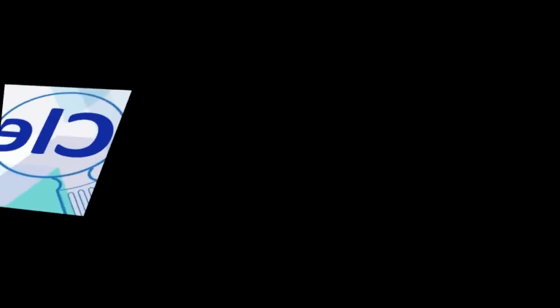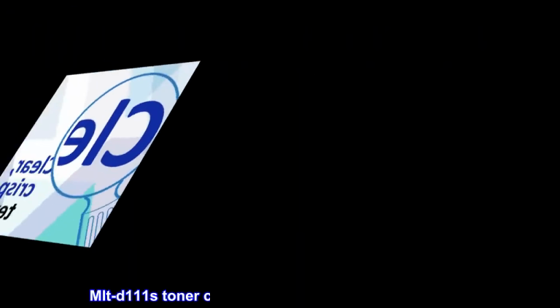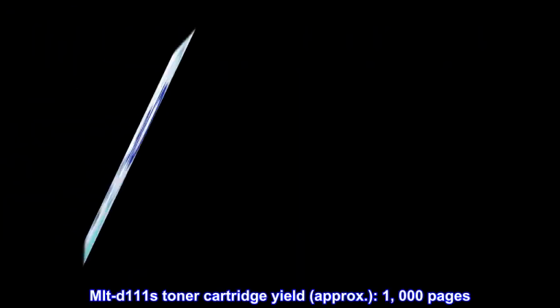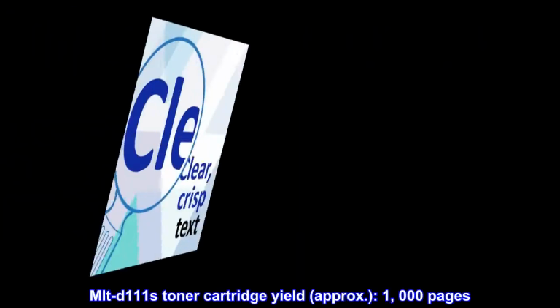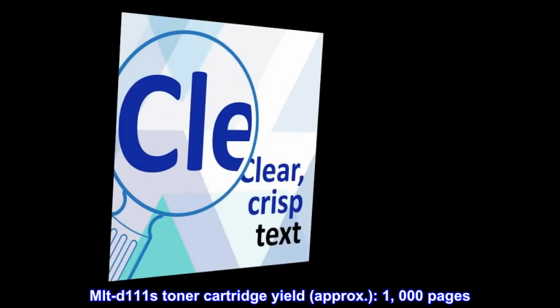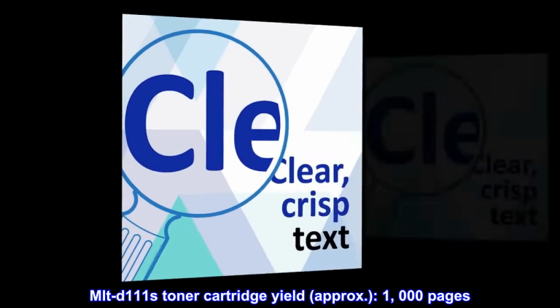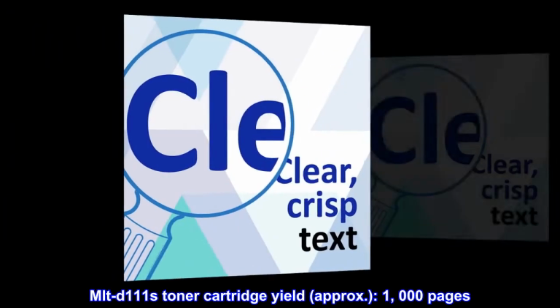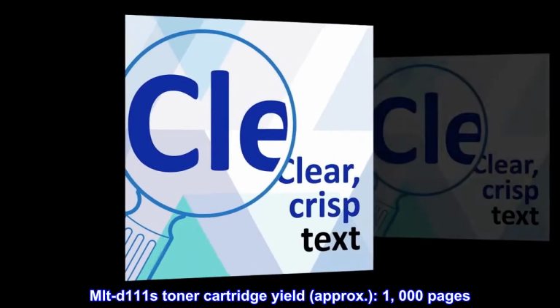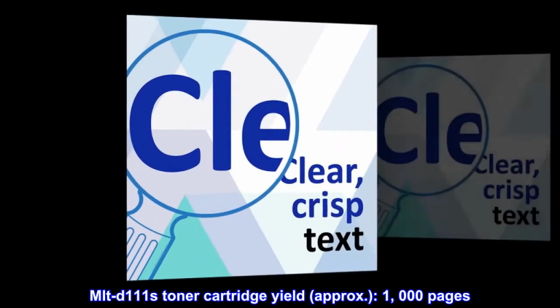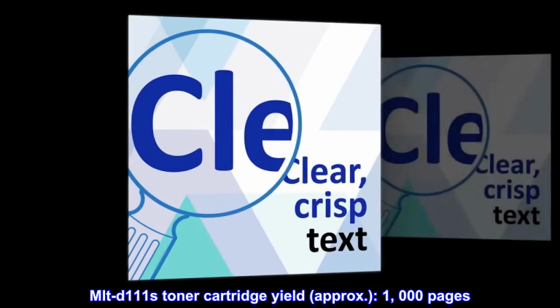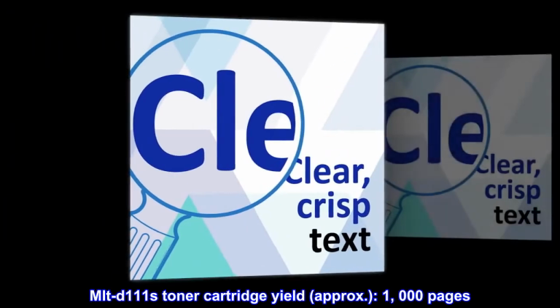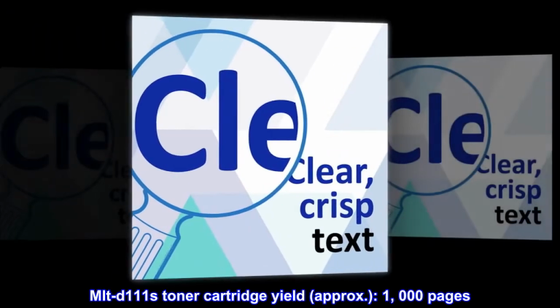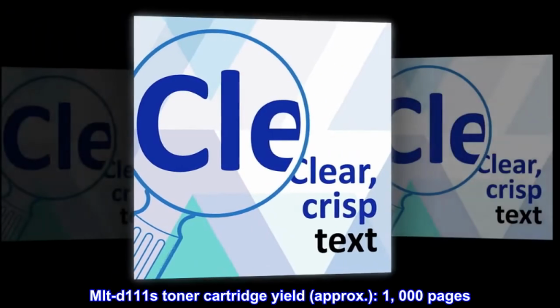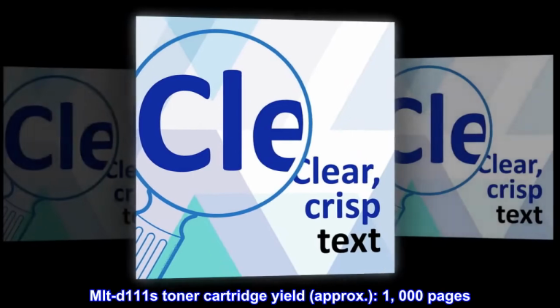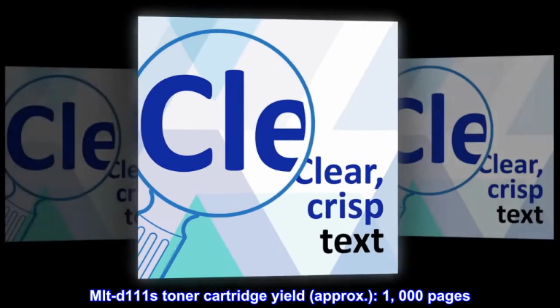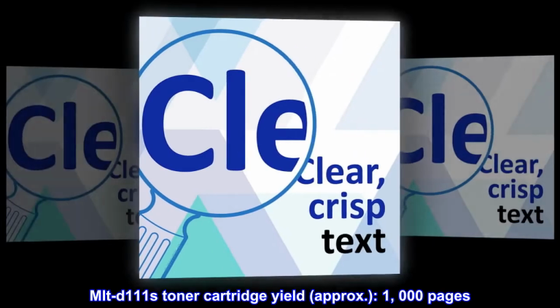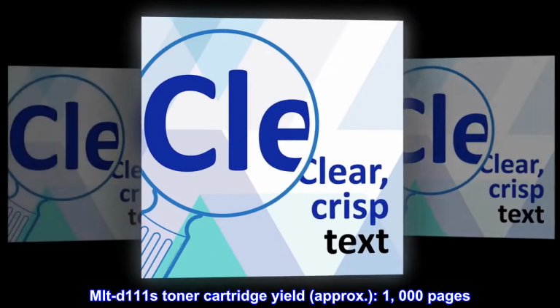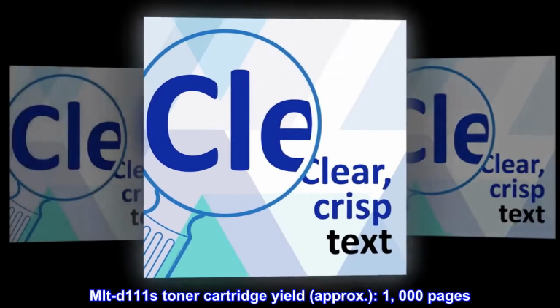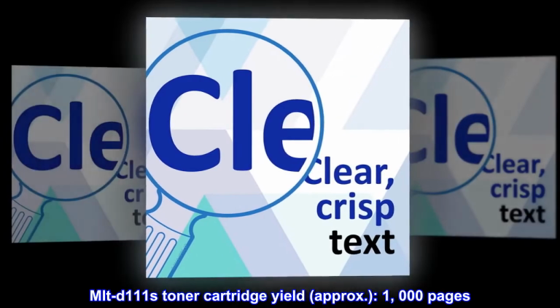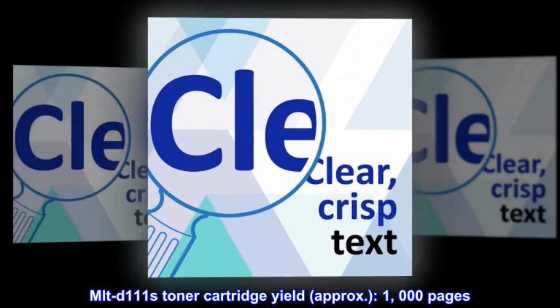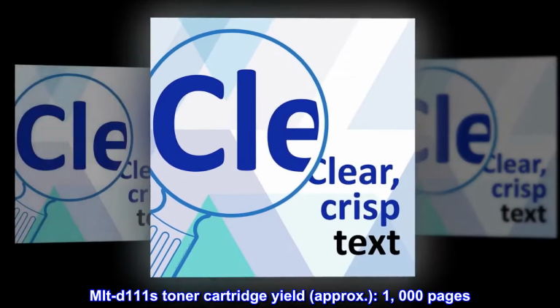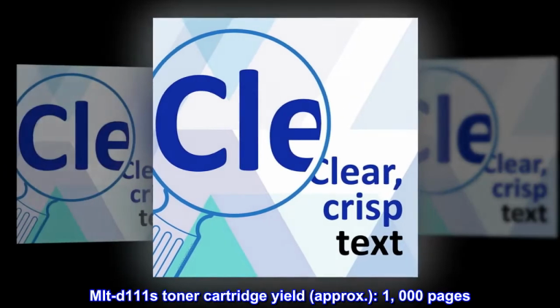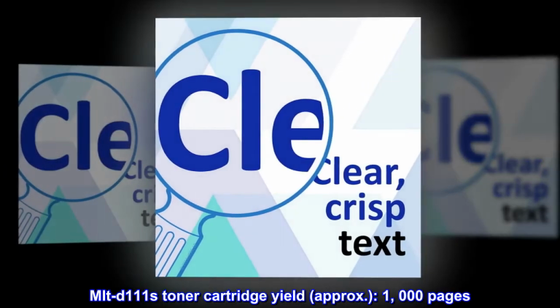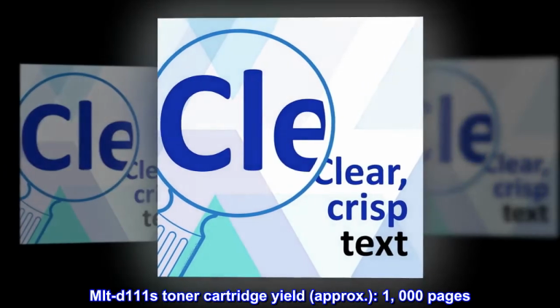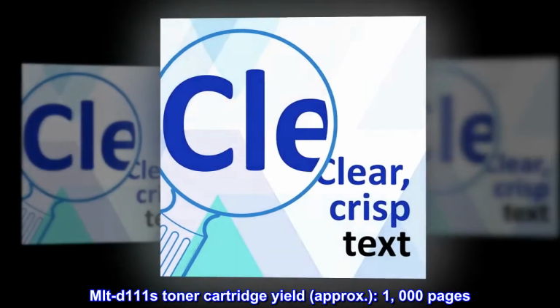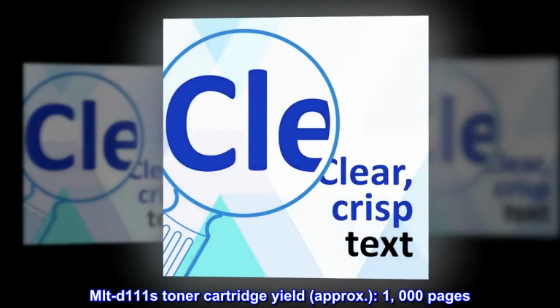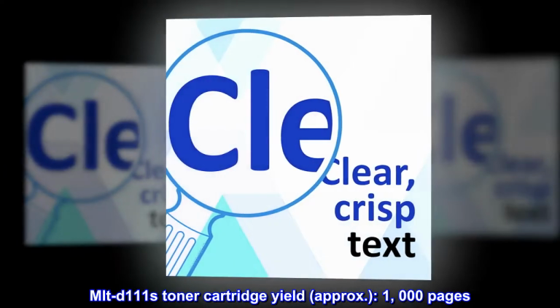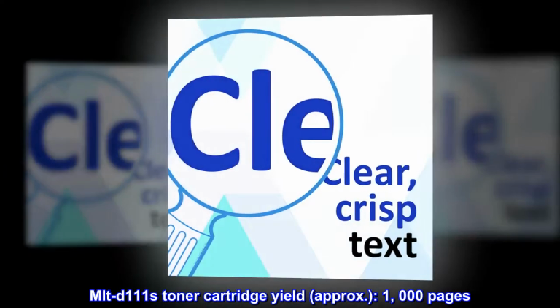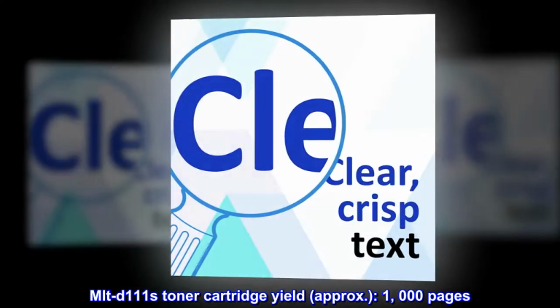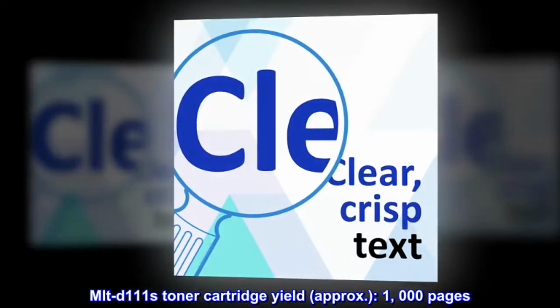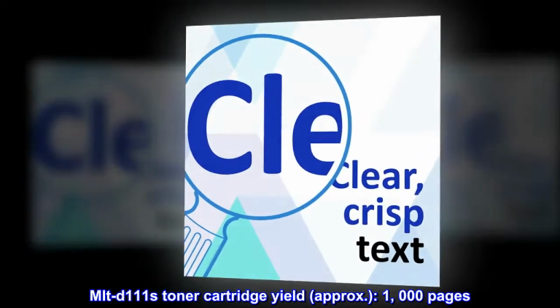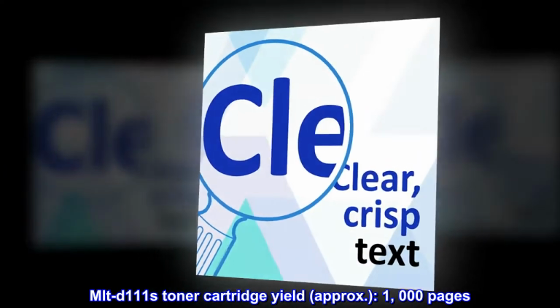MLT-D111S Toner Cartridge yield: approximately 1,000 pages.